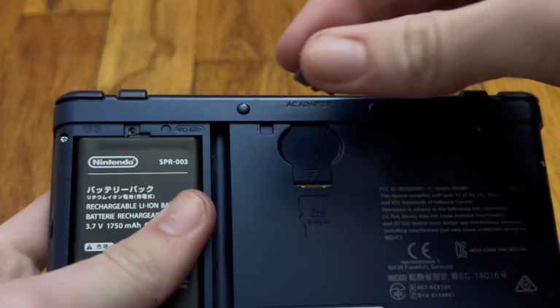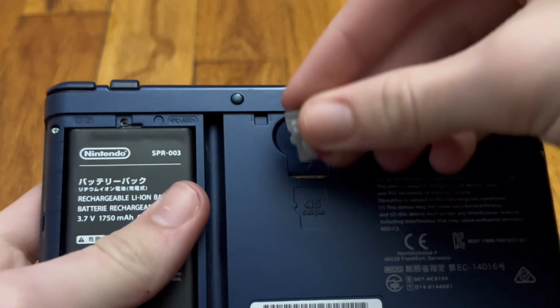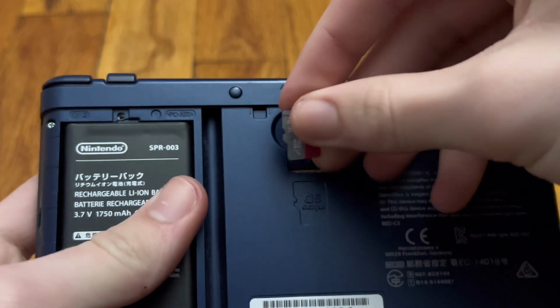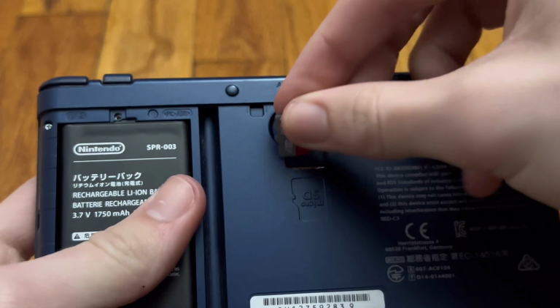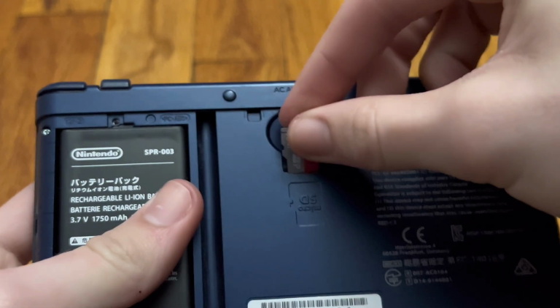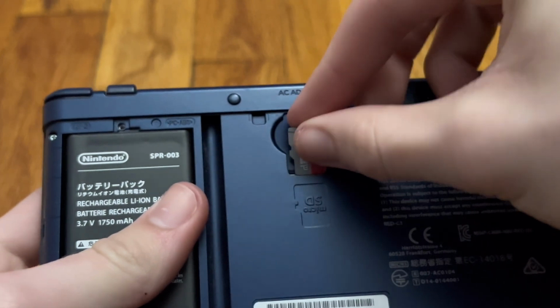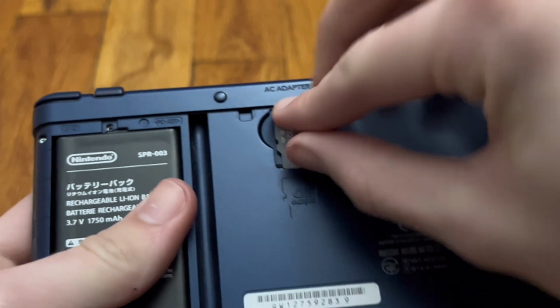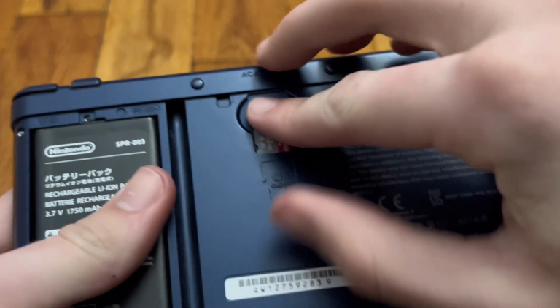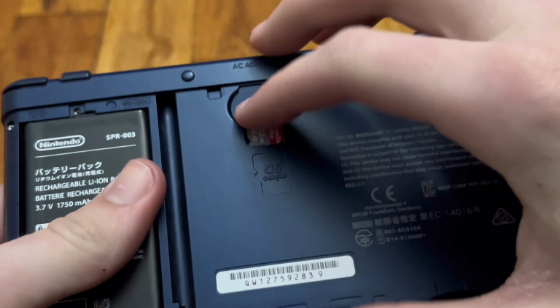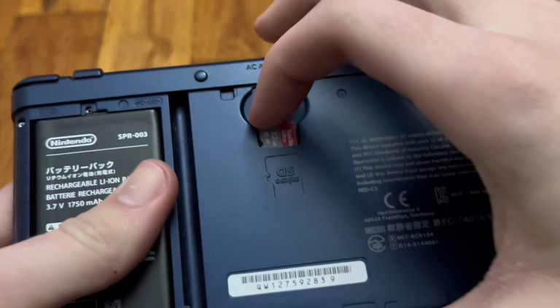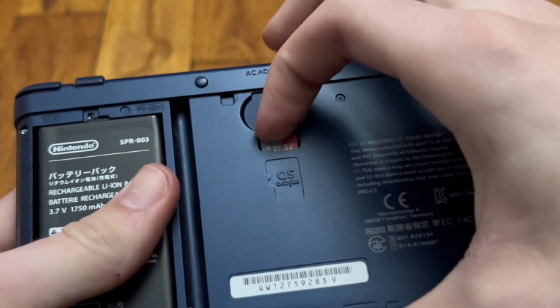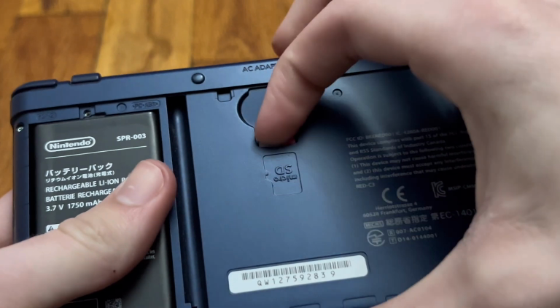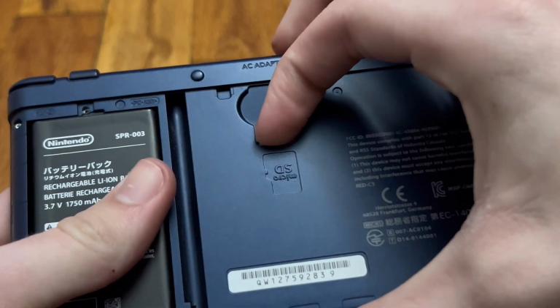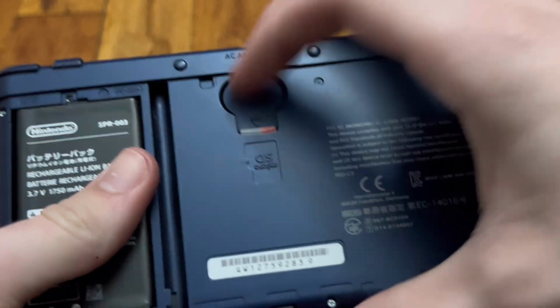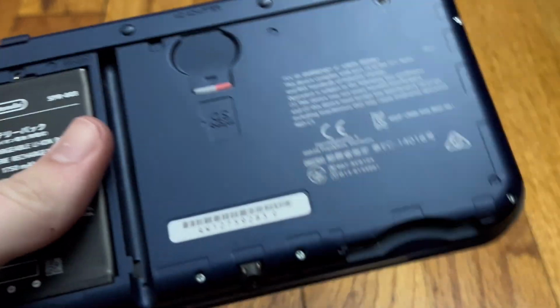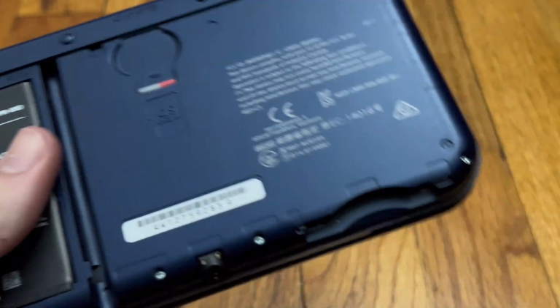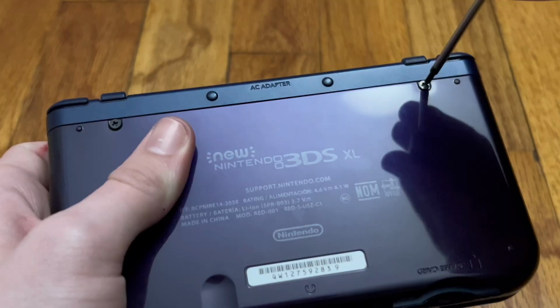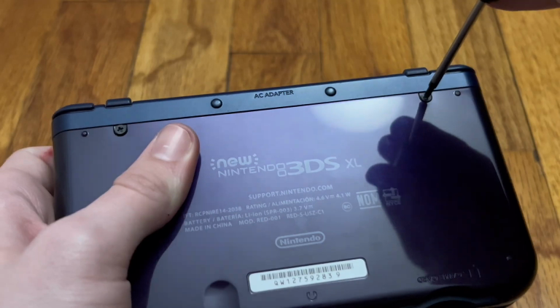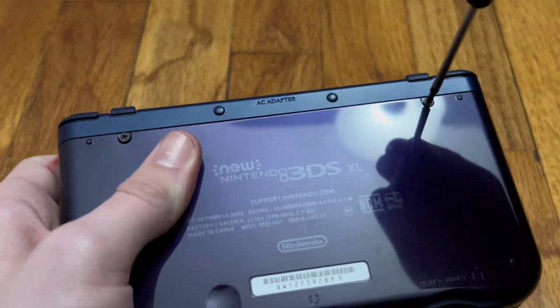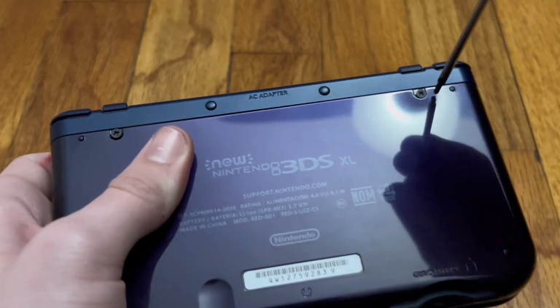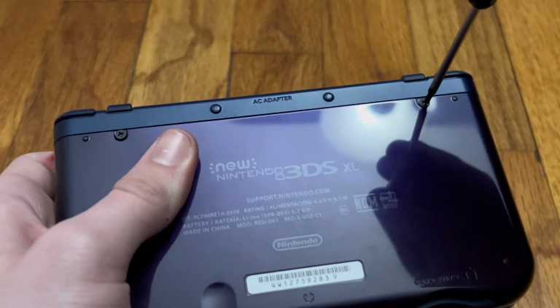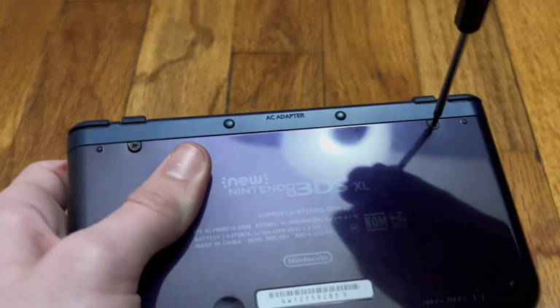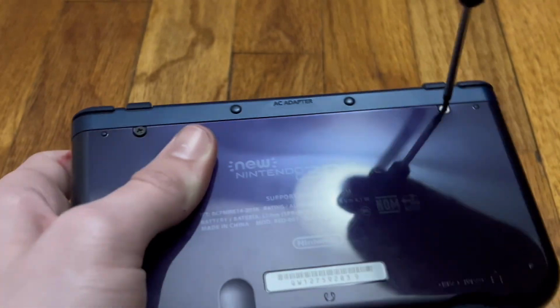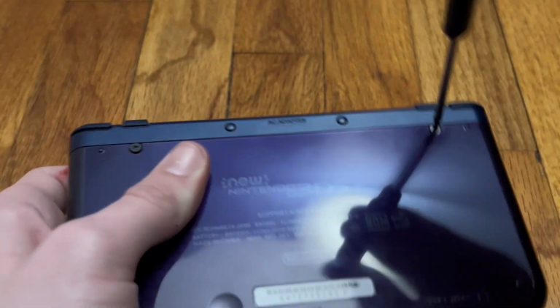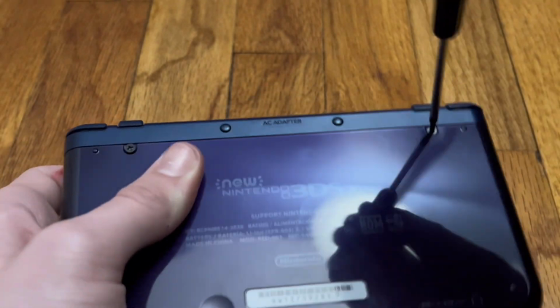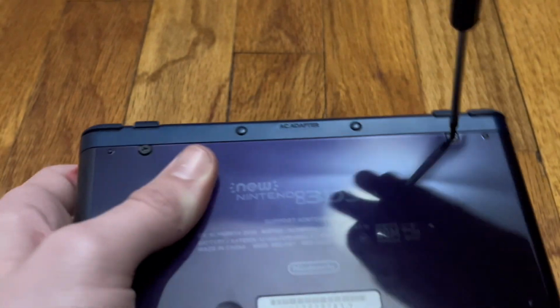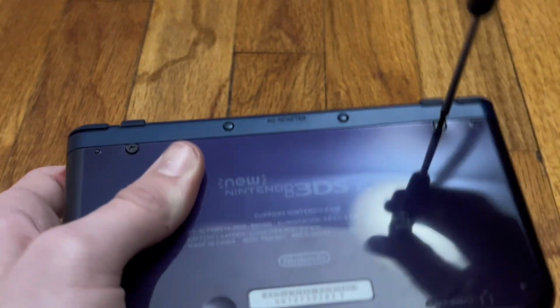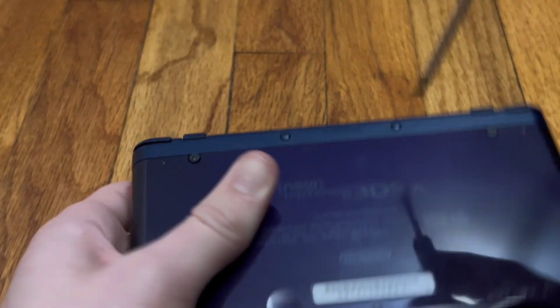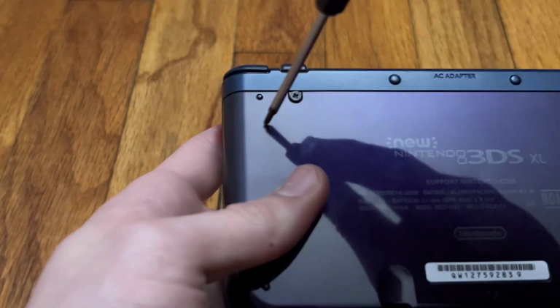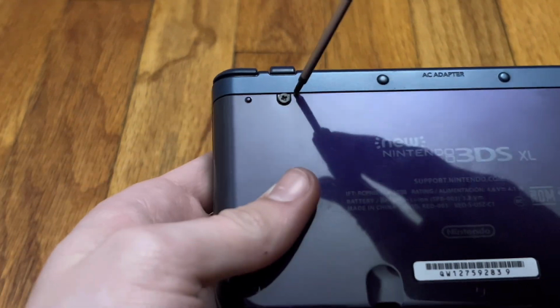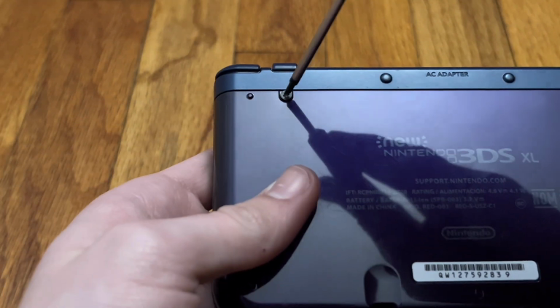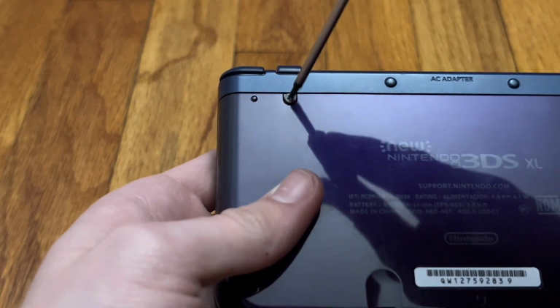After that, you're going to want to plug your microSD card back into your 3DS and then screw your backplate back on.